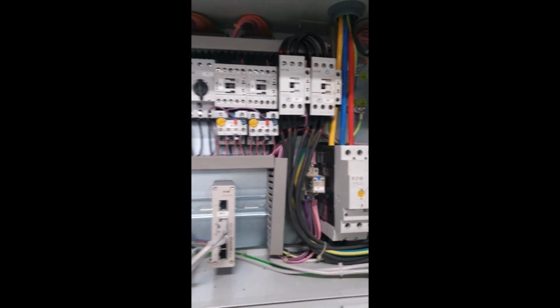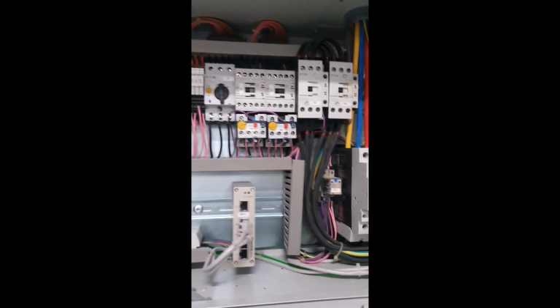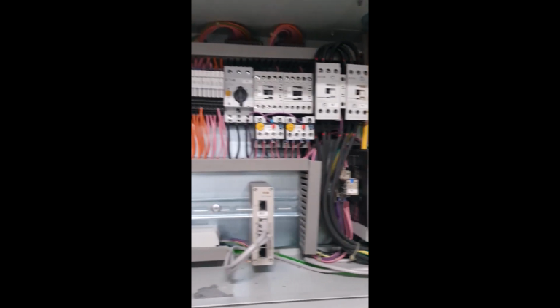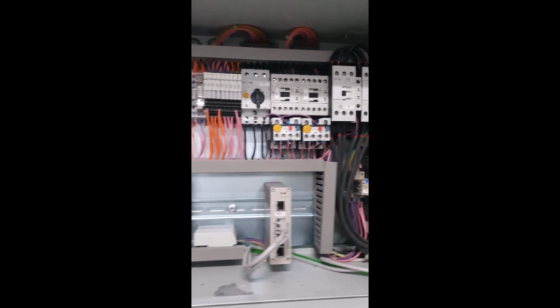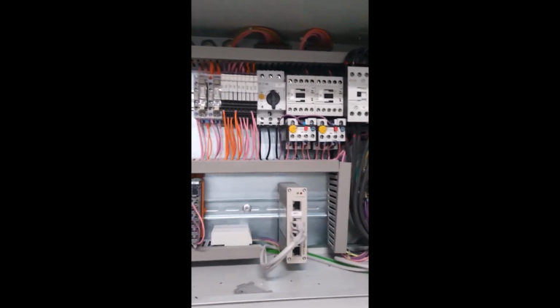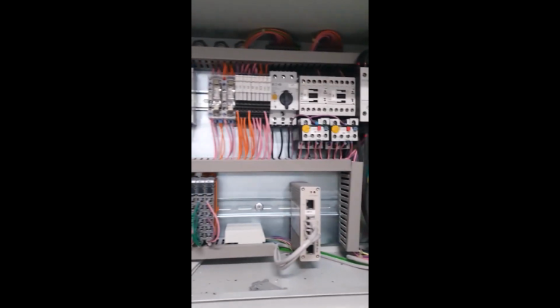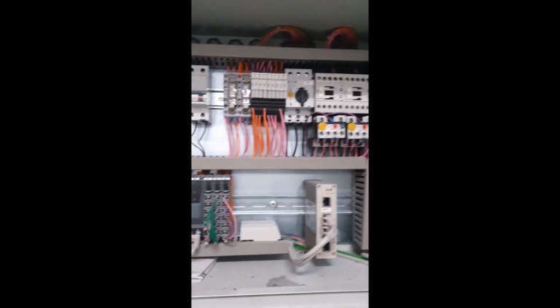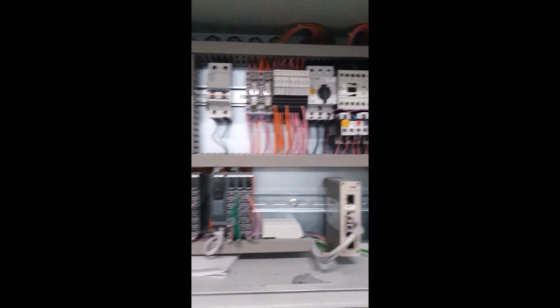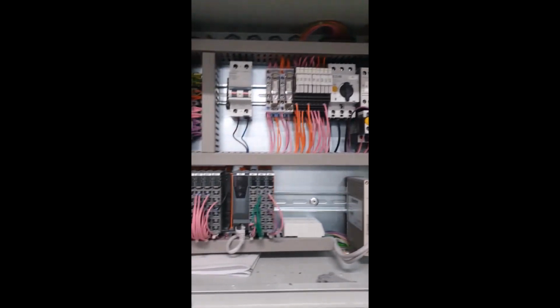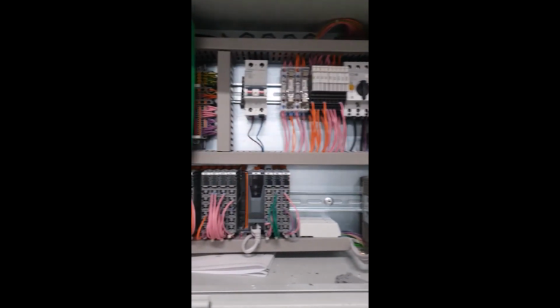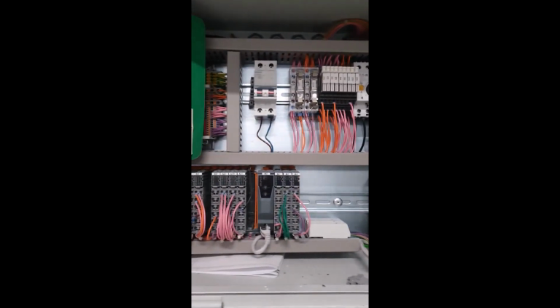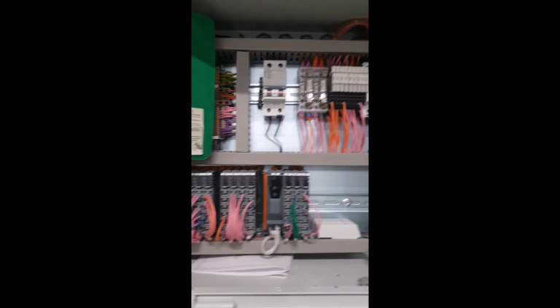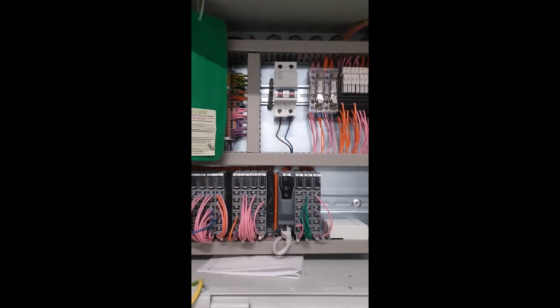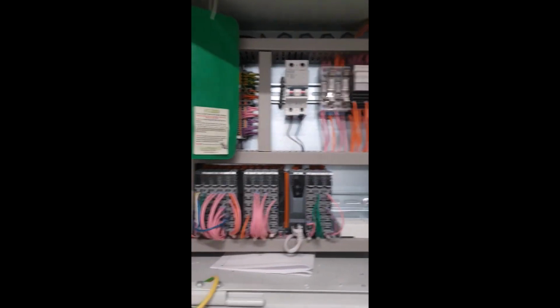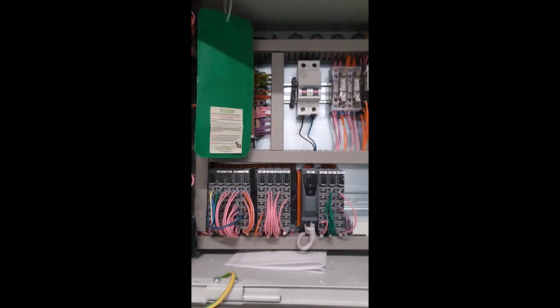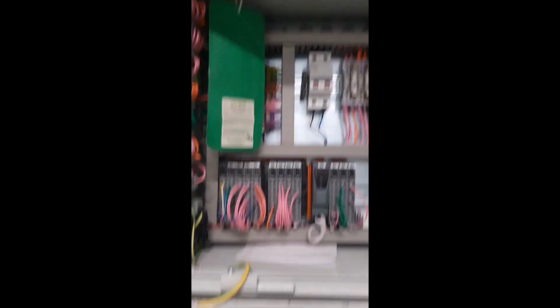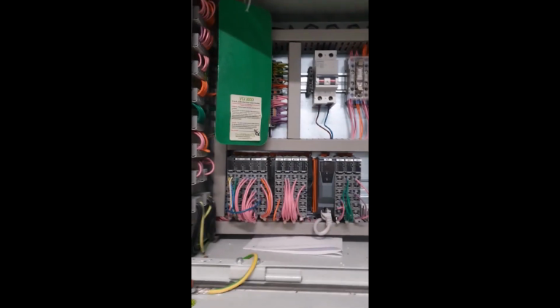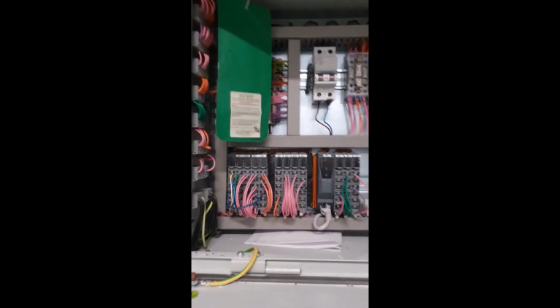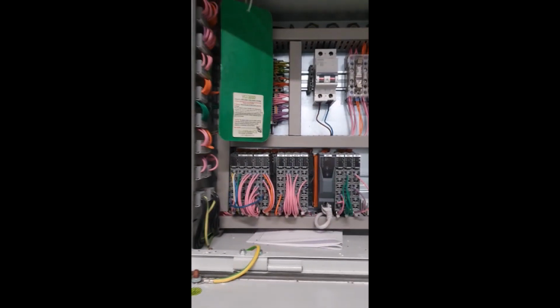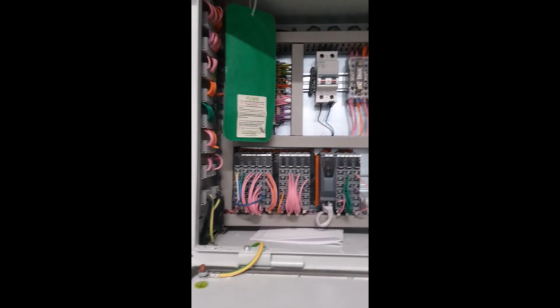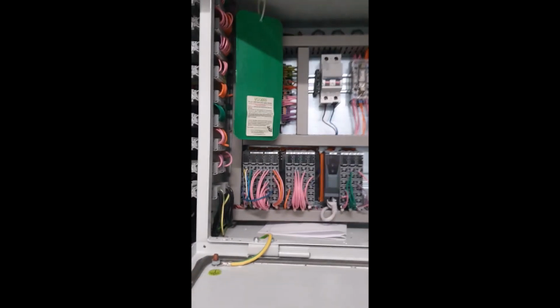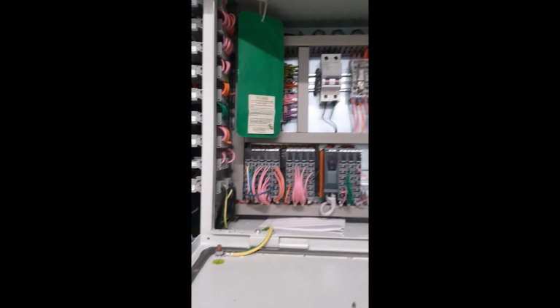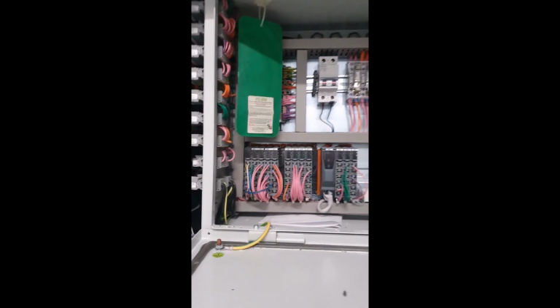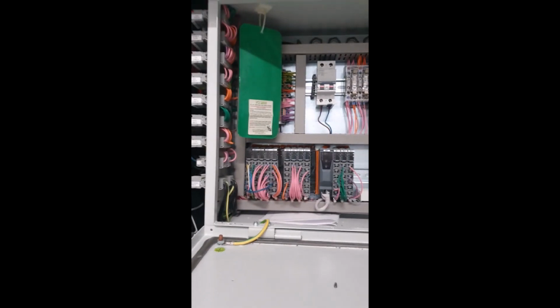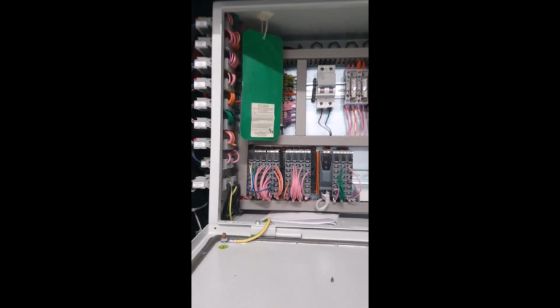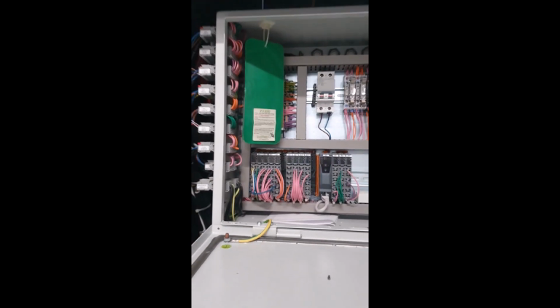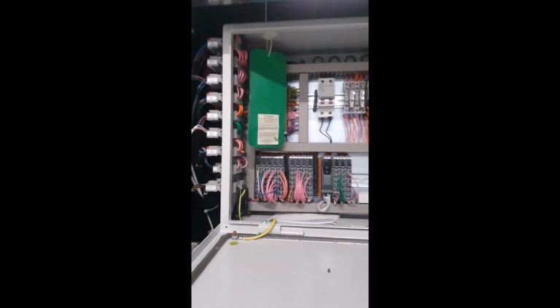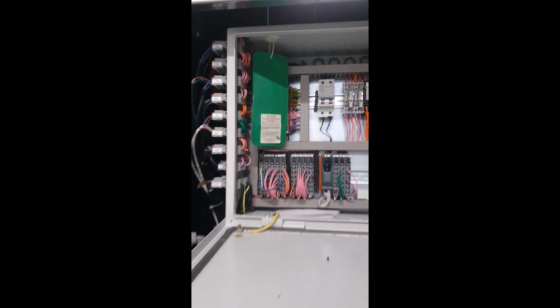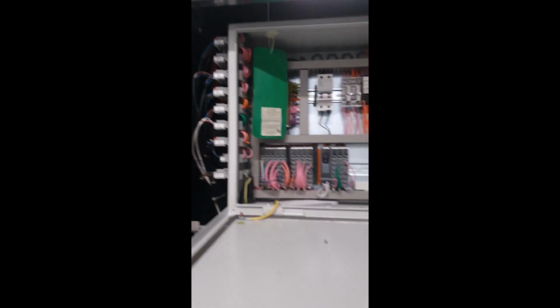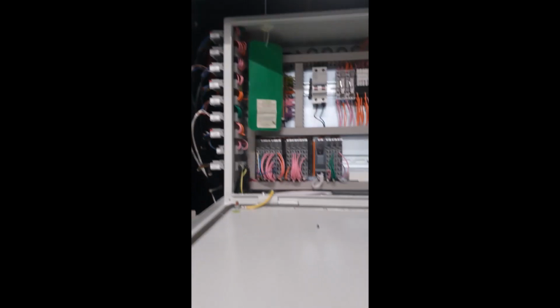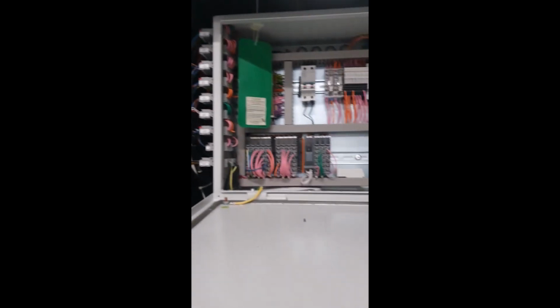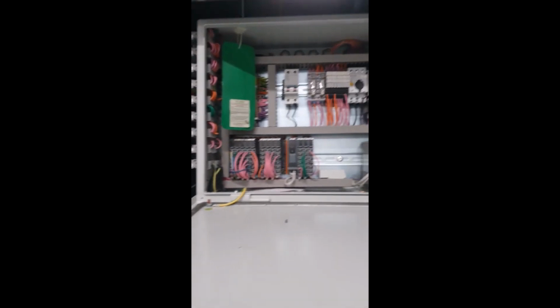I switched off the machine, opened the electrical panel, and showed the inside of the panel.